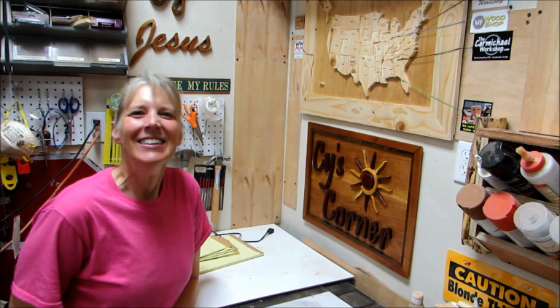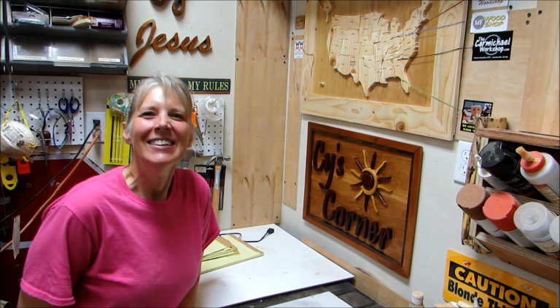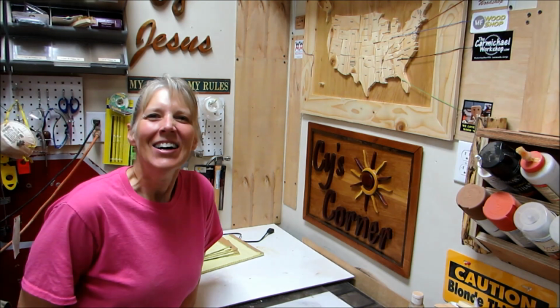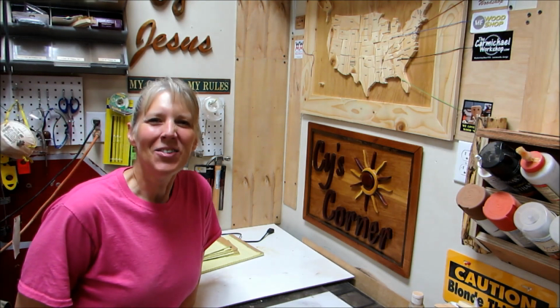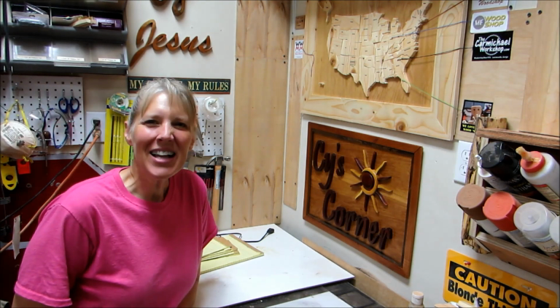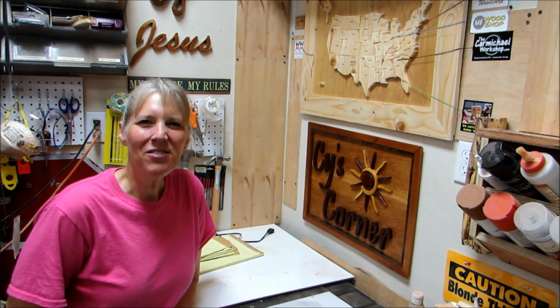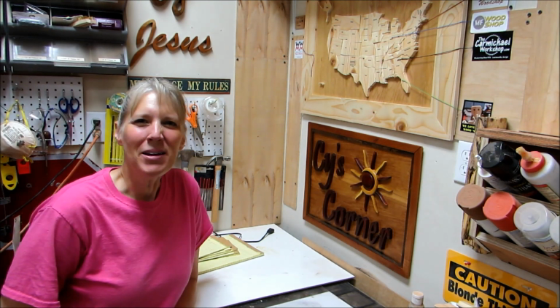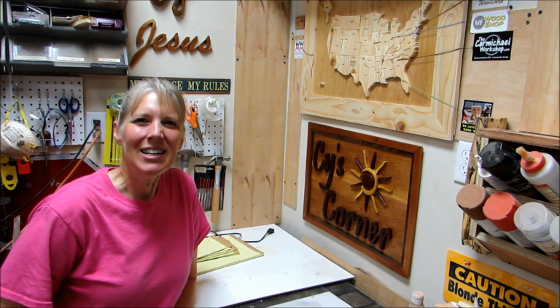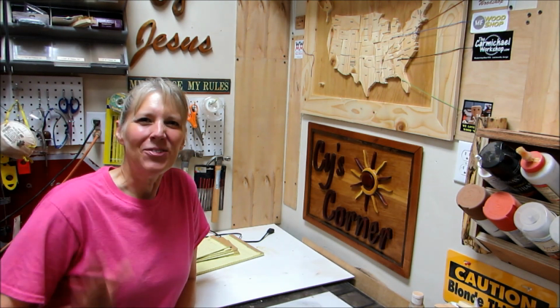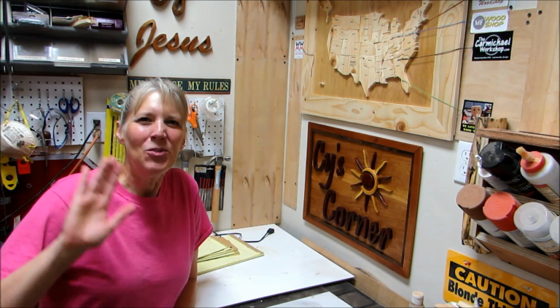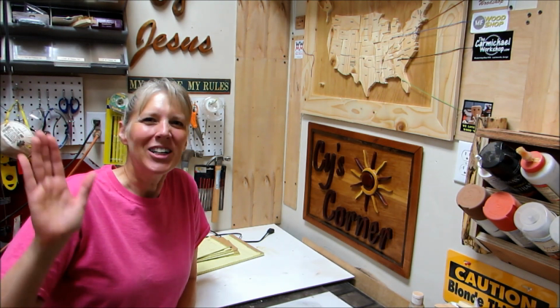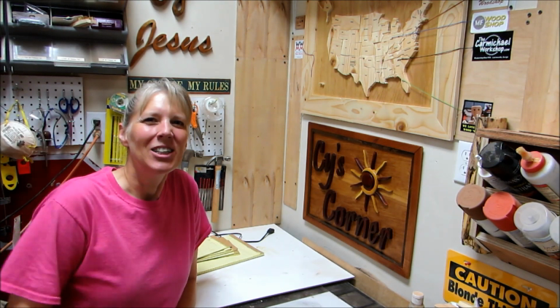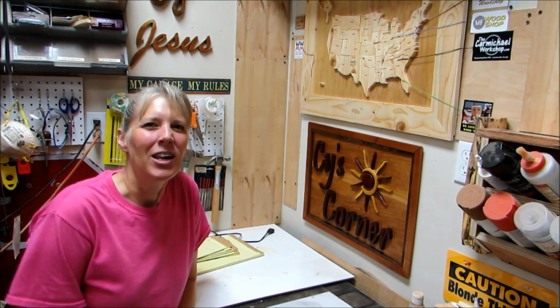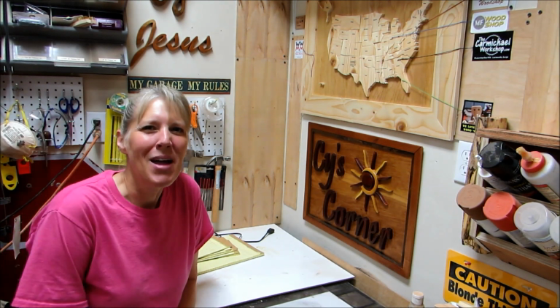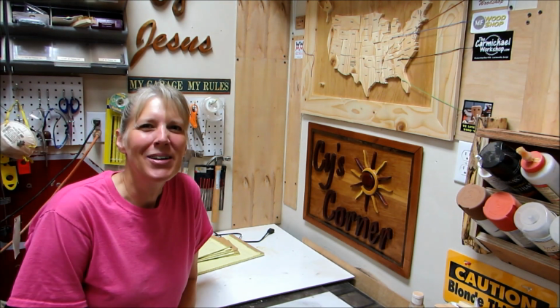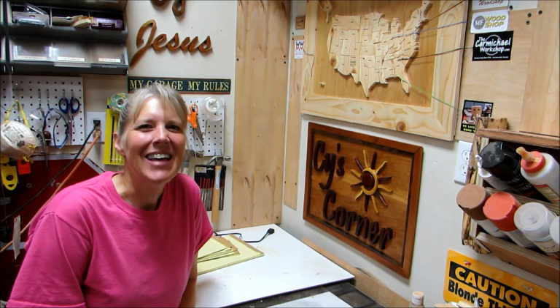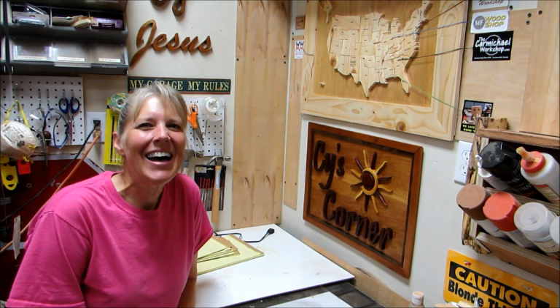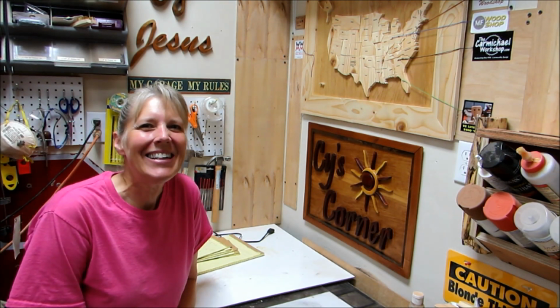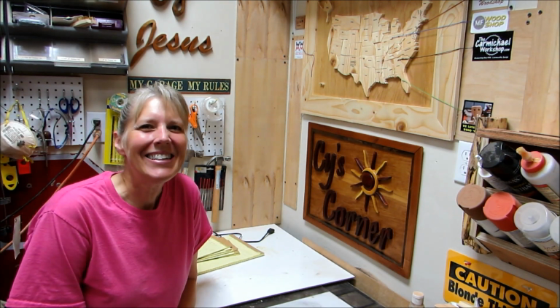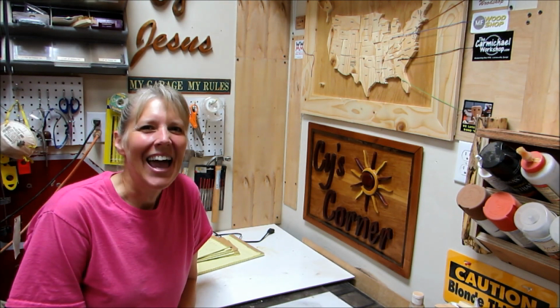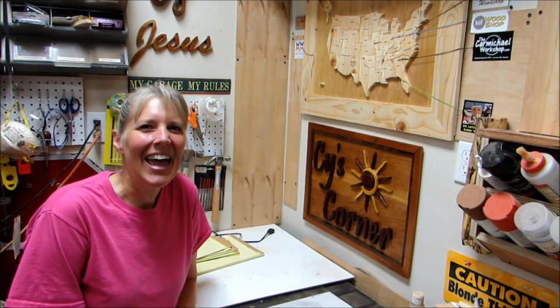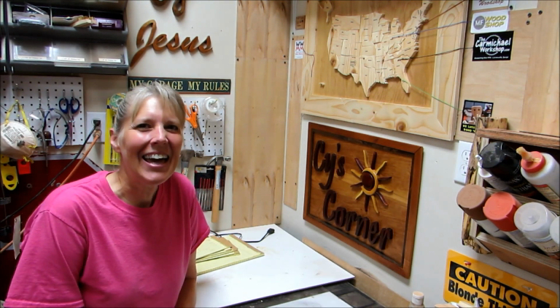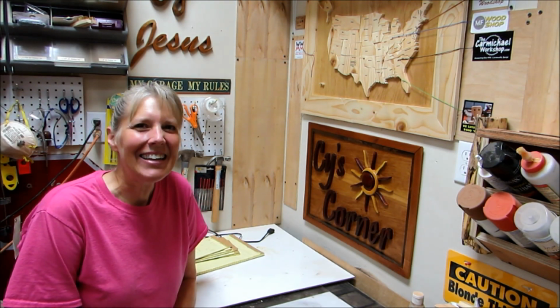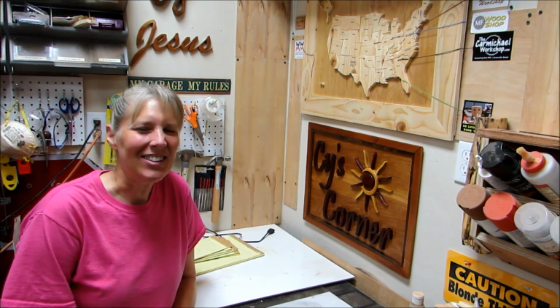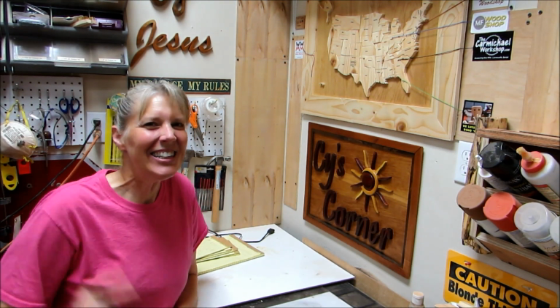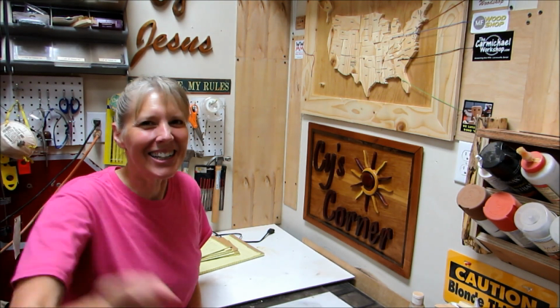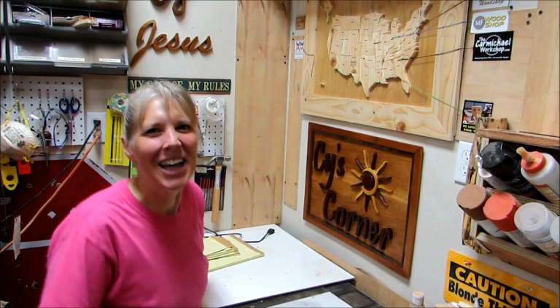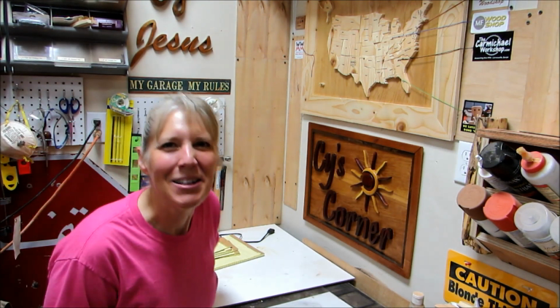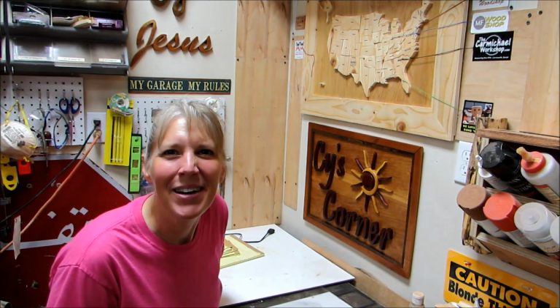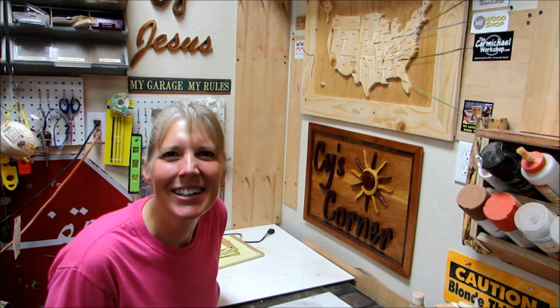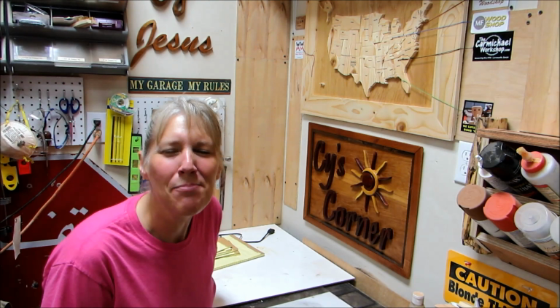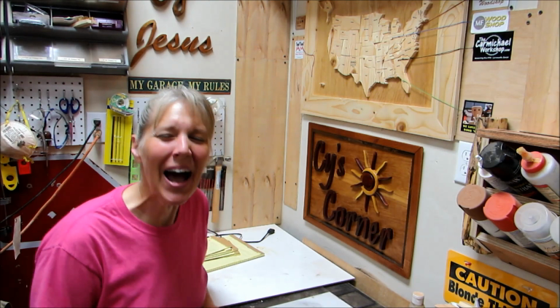Thanks everybody for watching while I made my sign. I'll see you next time. Bye!